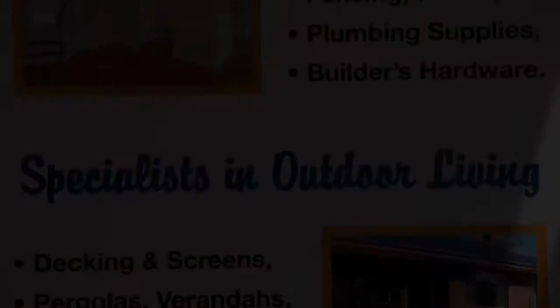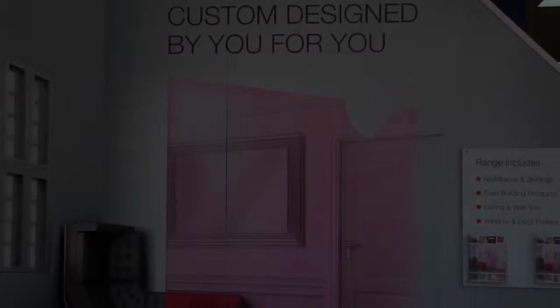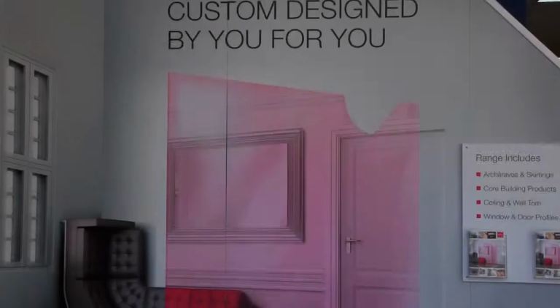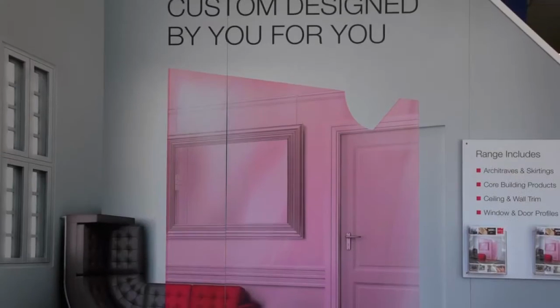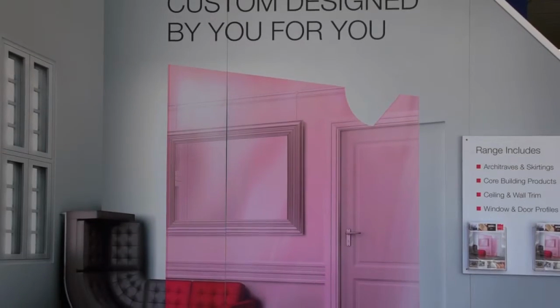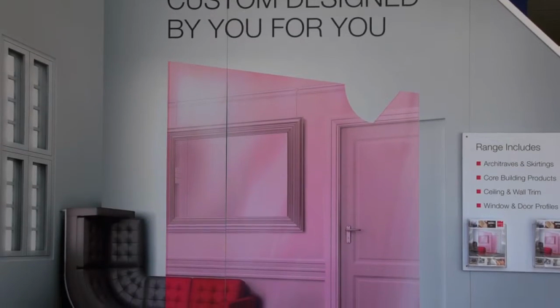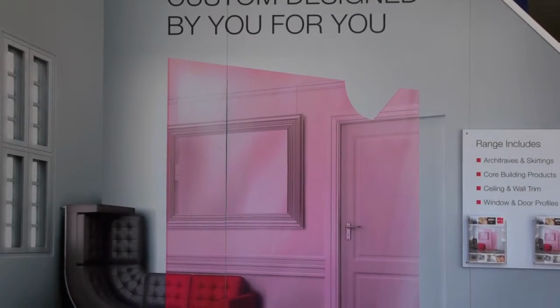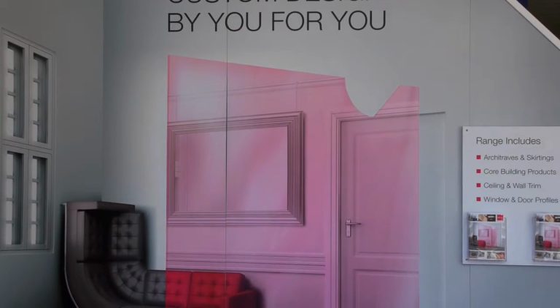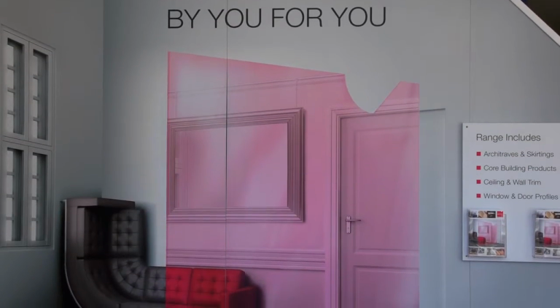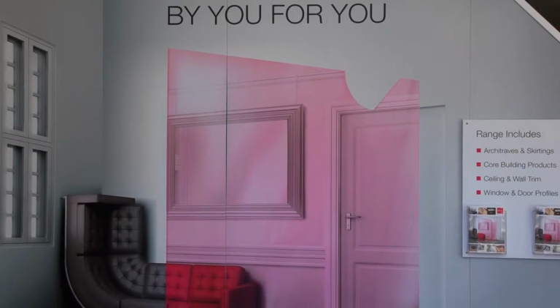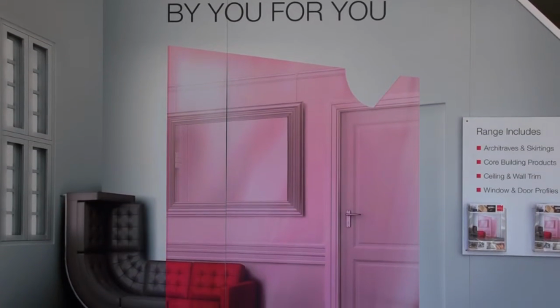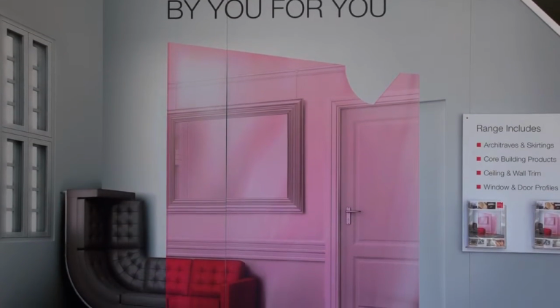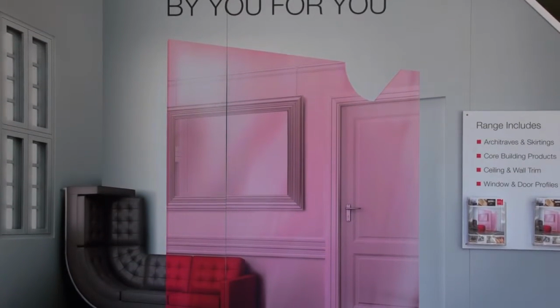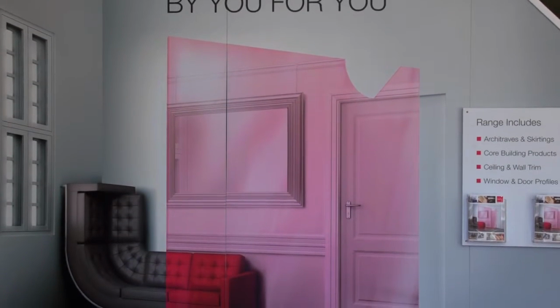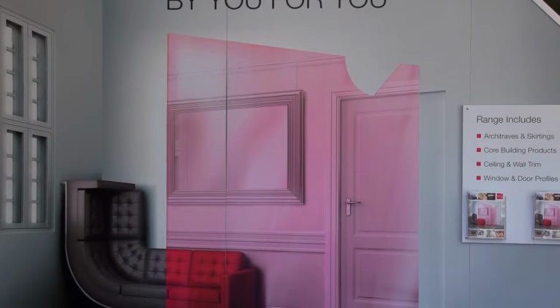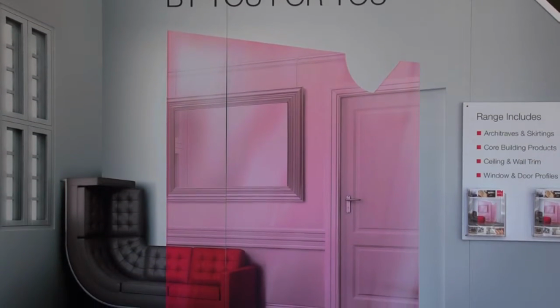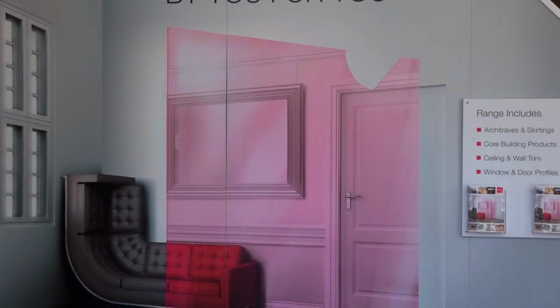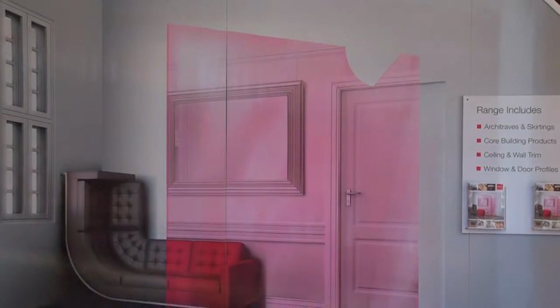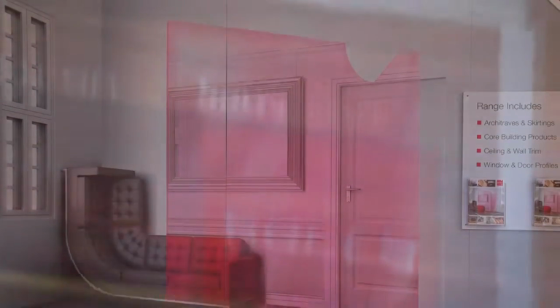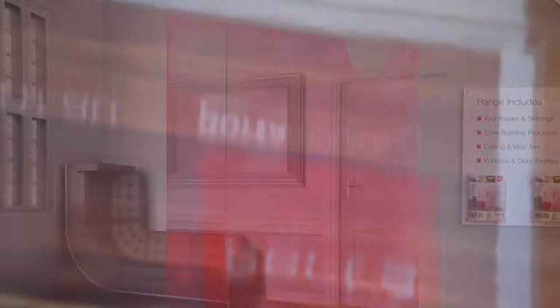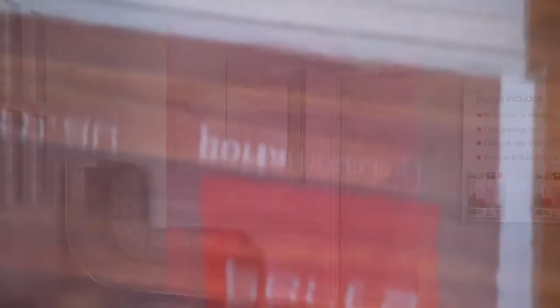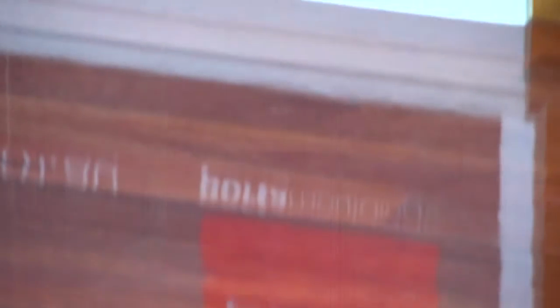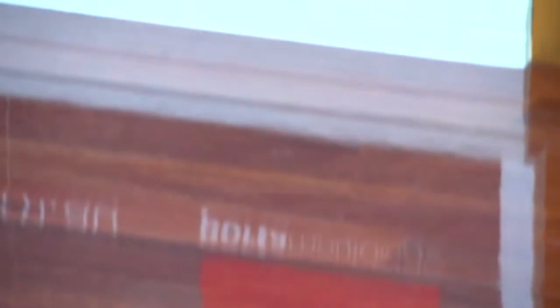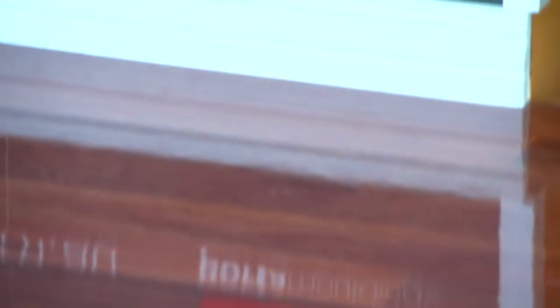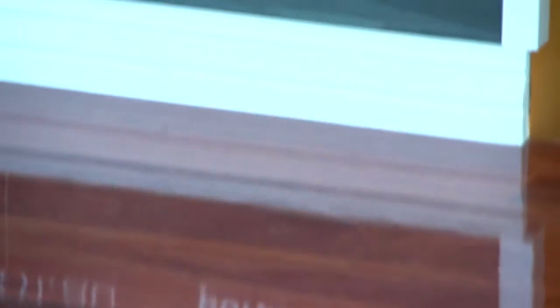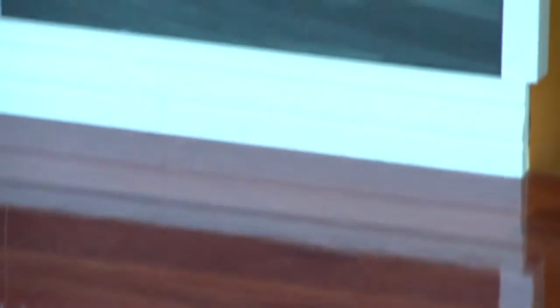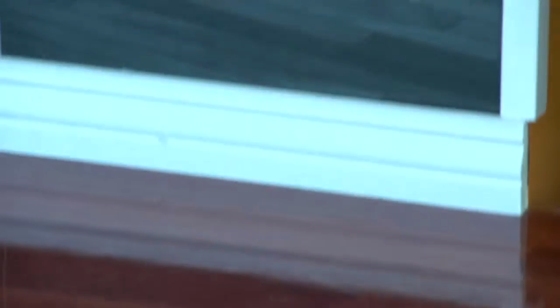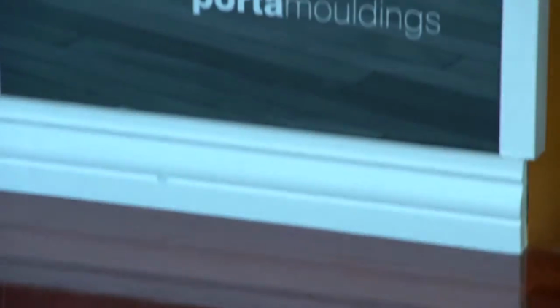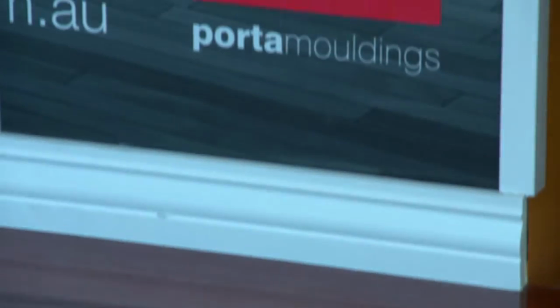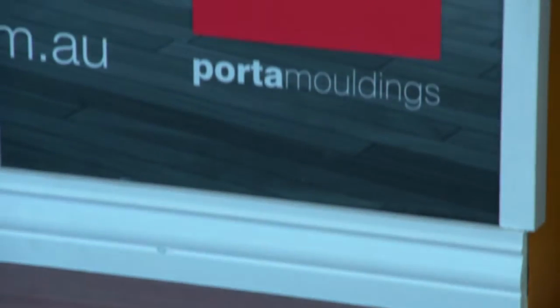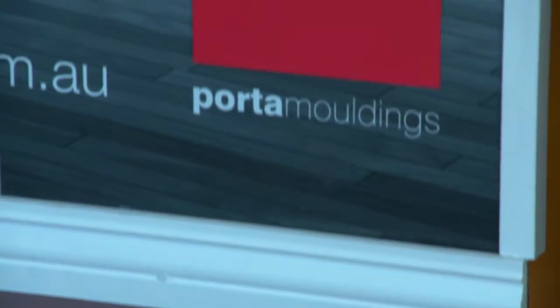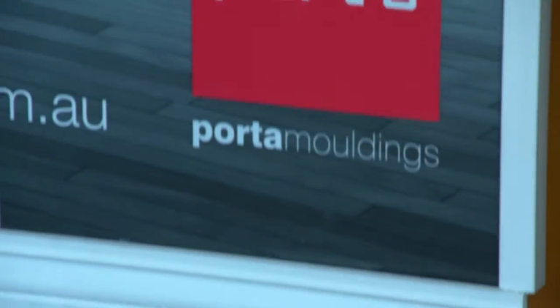Change the way you see your home — from panel to timber mouldings, skirting to ceiling trim, you'll find them all at Porter Mouldings.